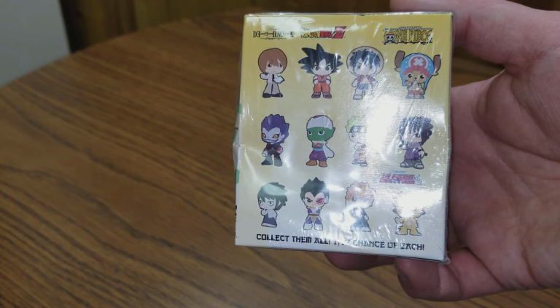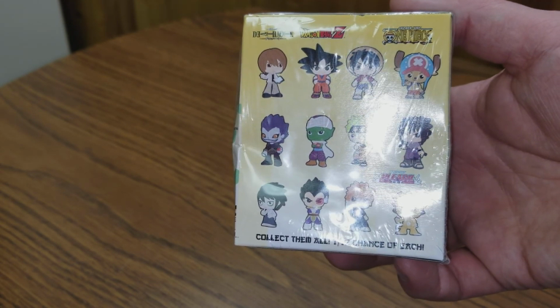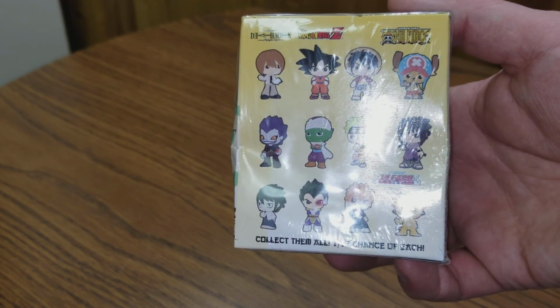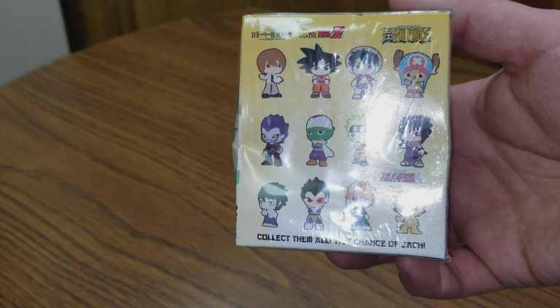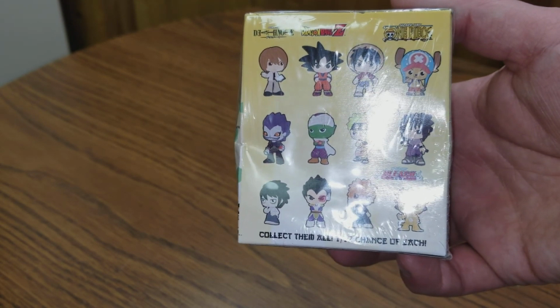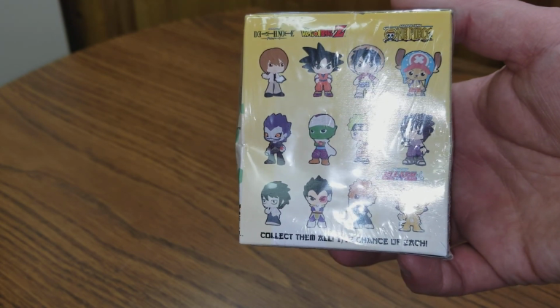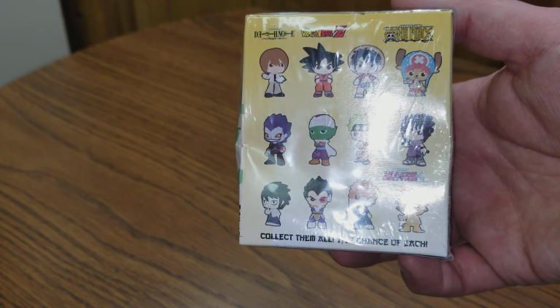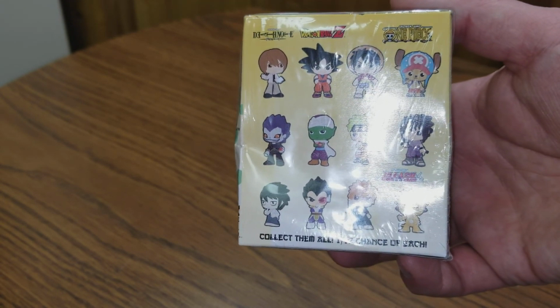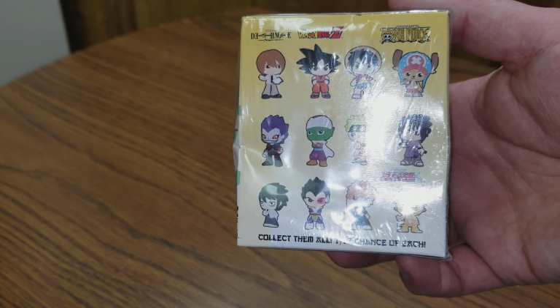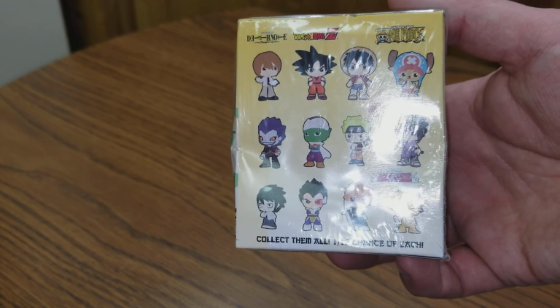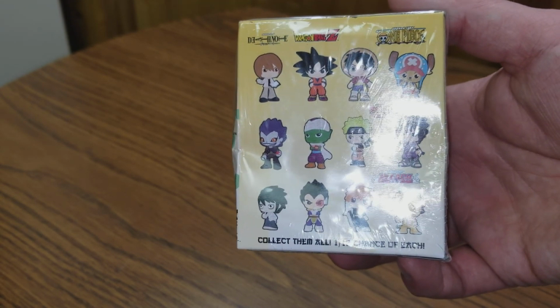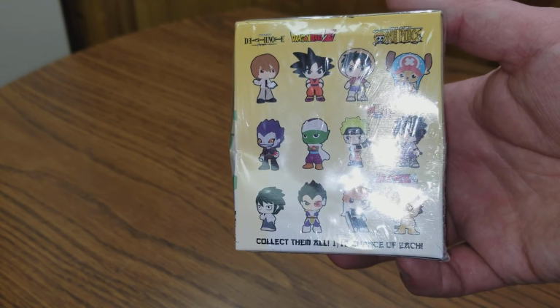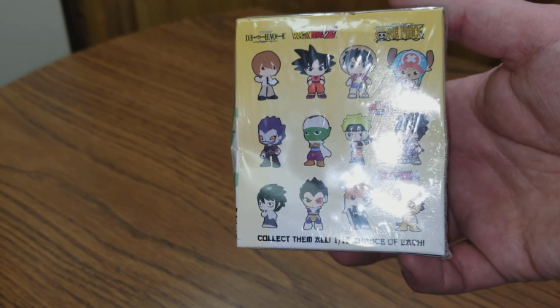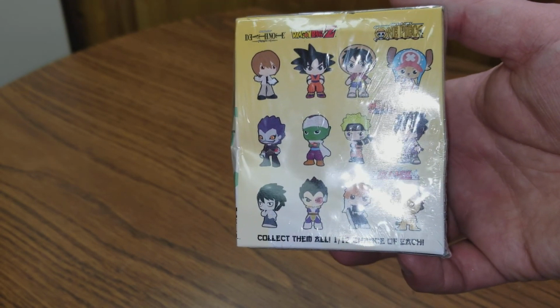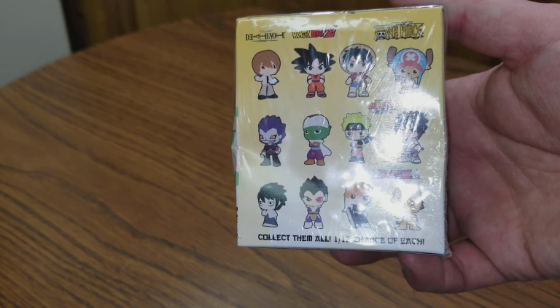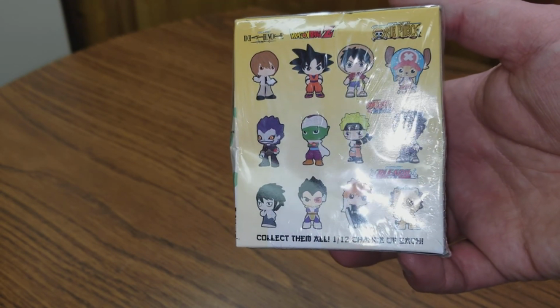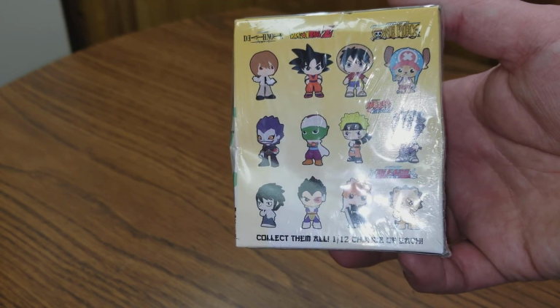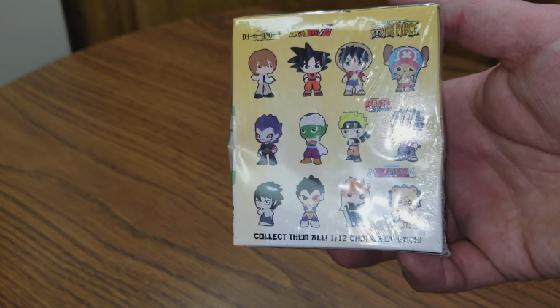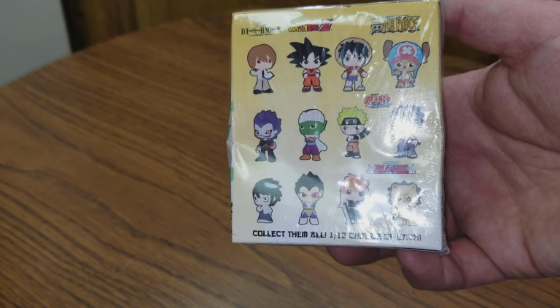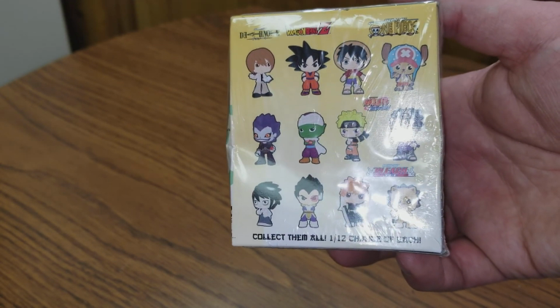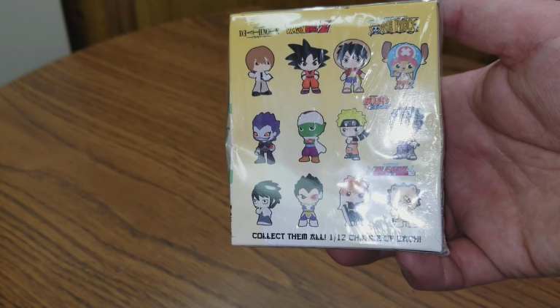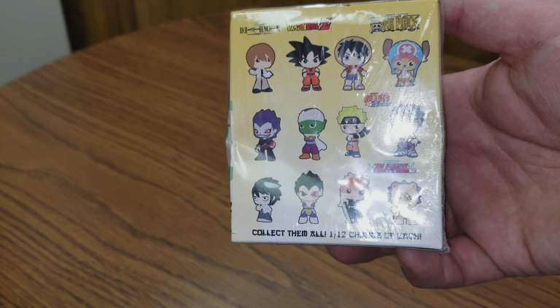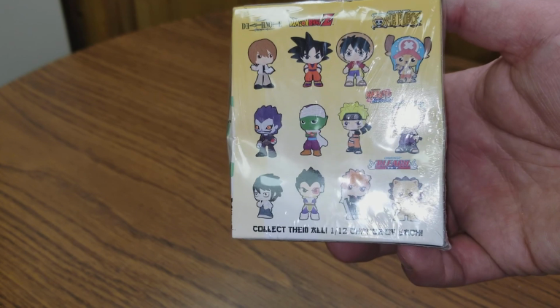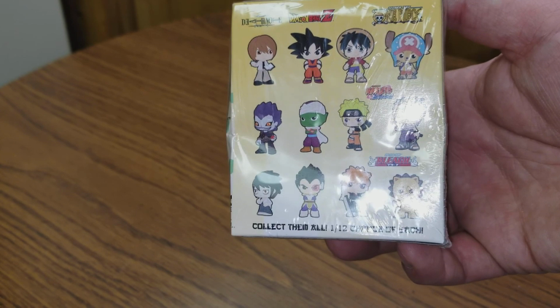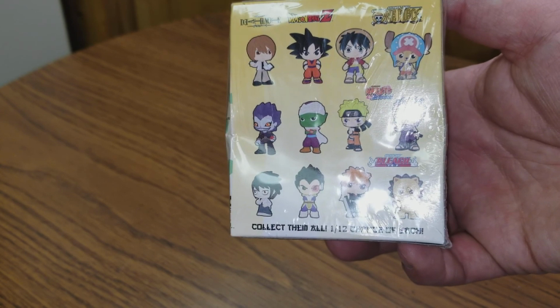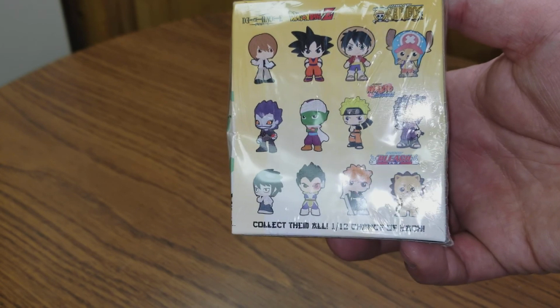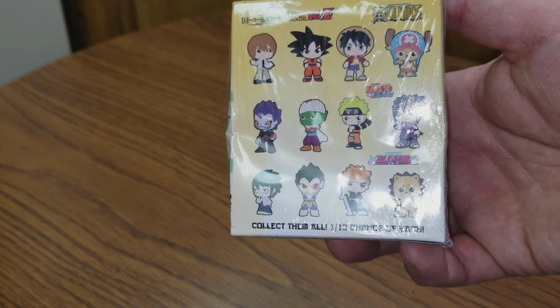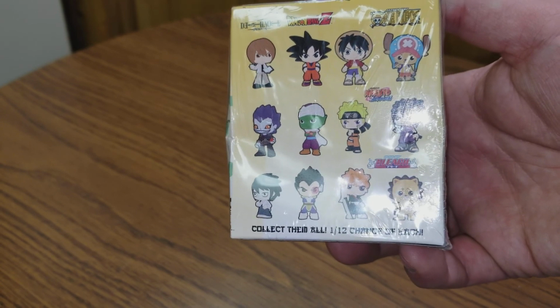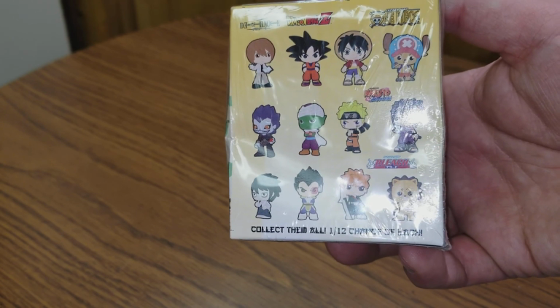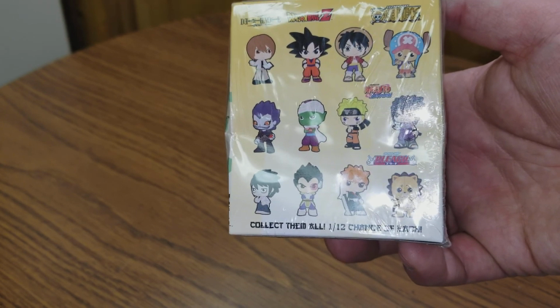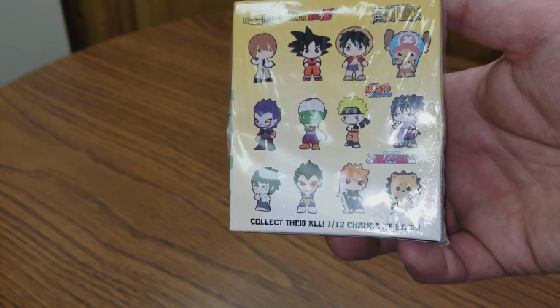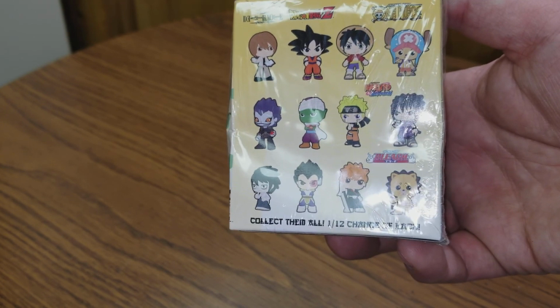So we have Dragon Ball Z, Death Note, One Piece, Naruto, and Bleach.